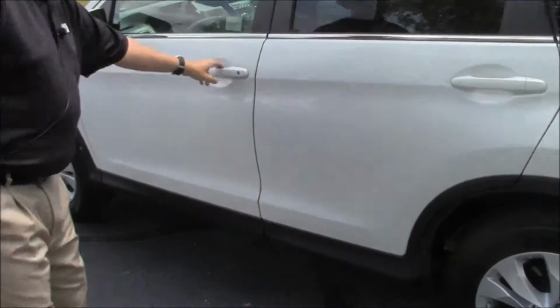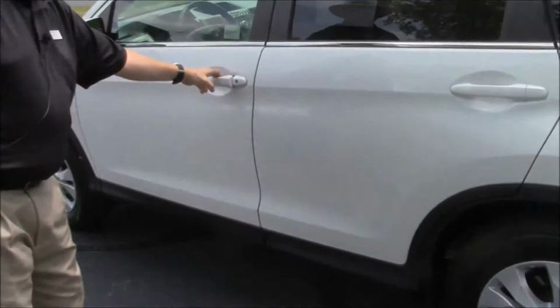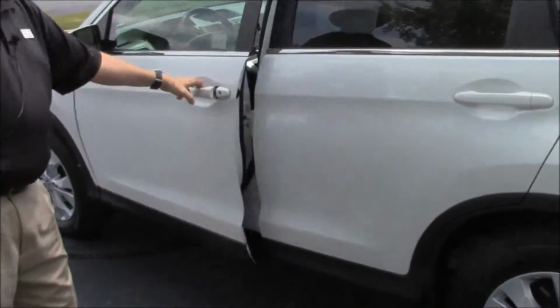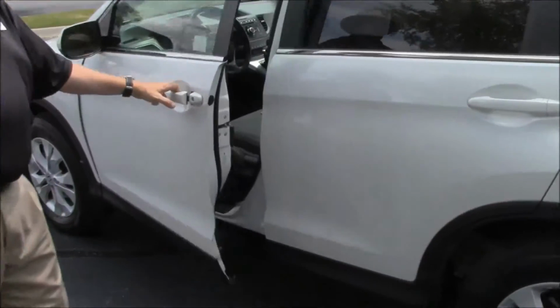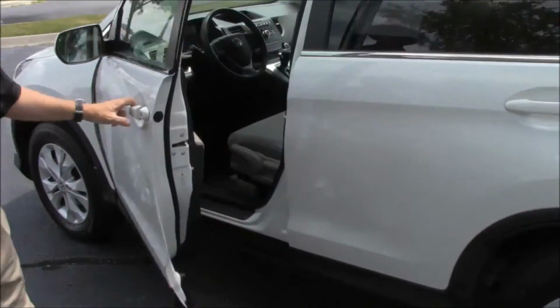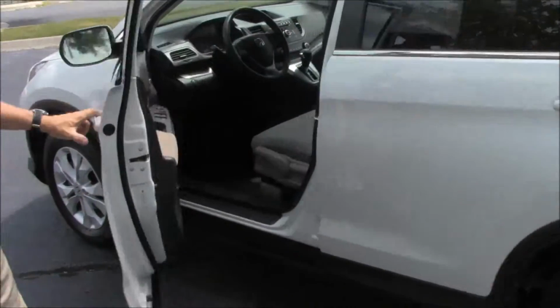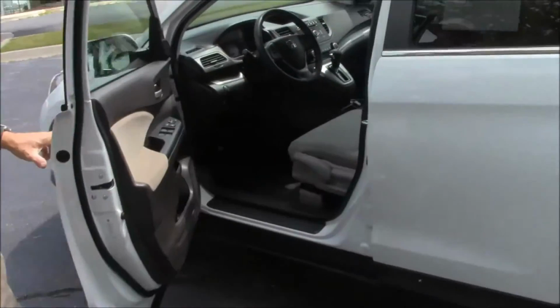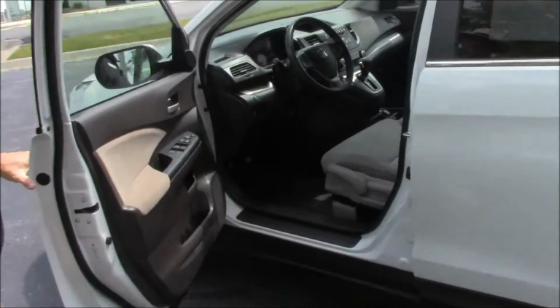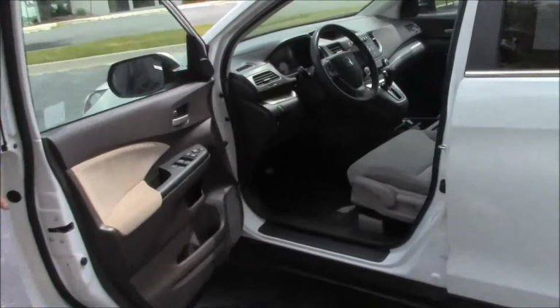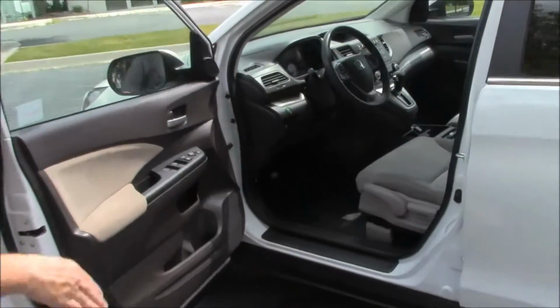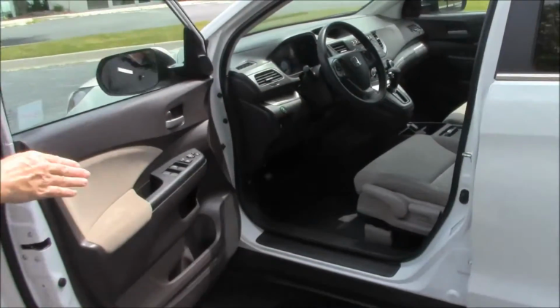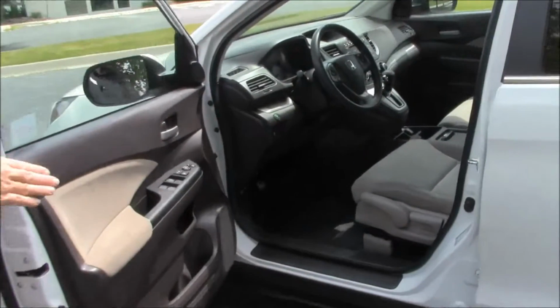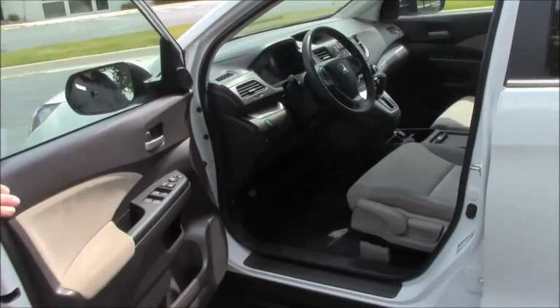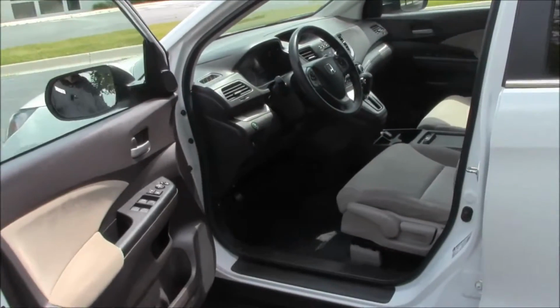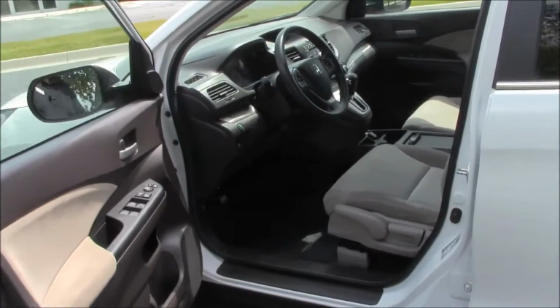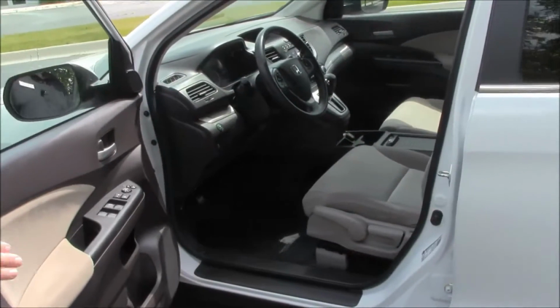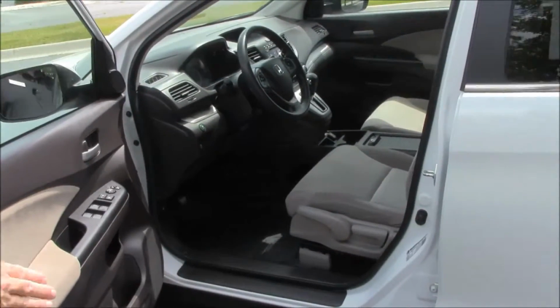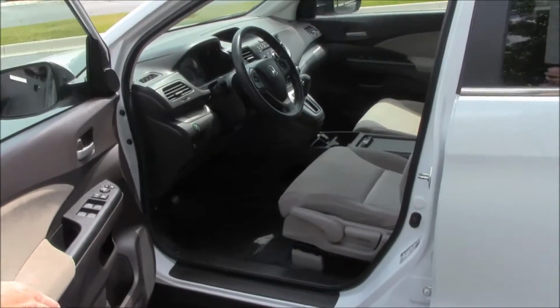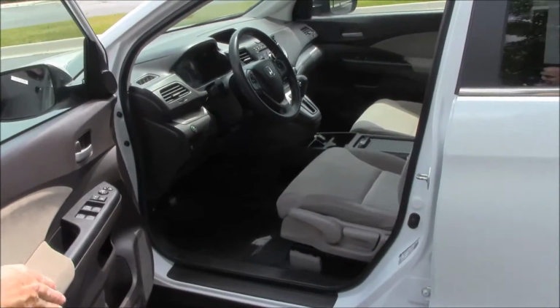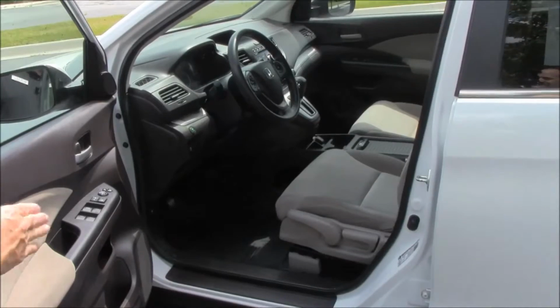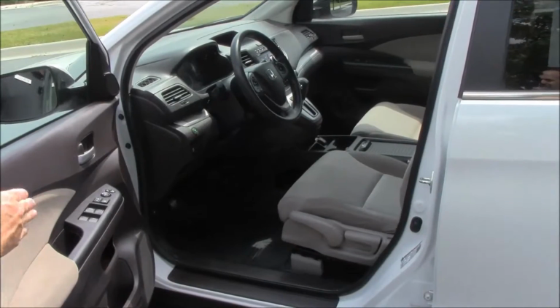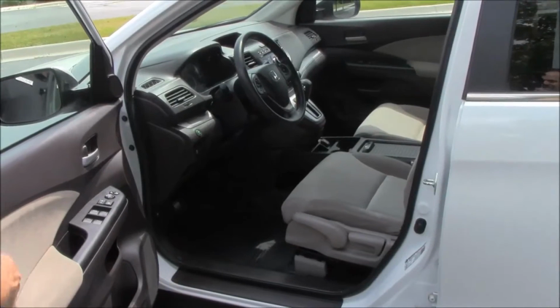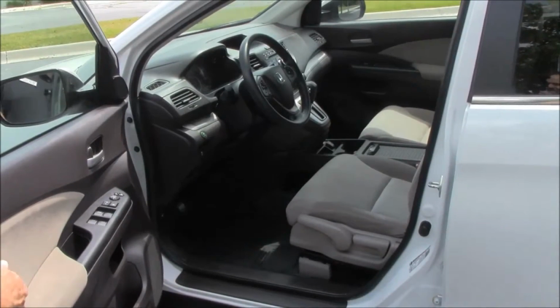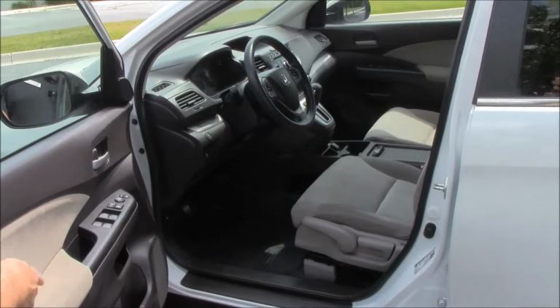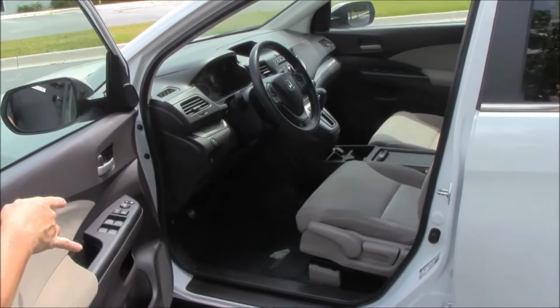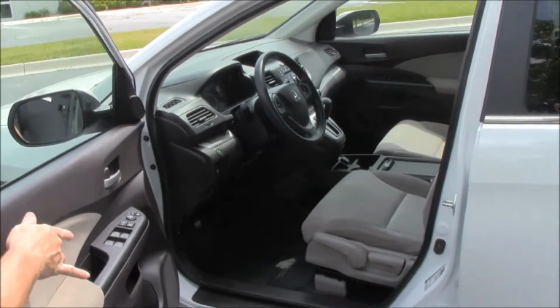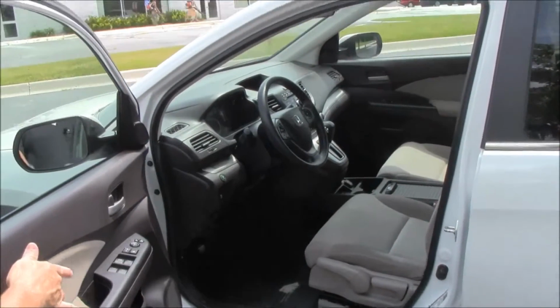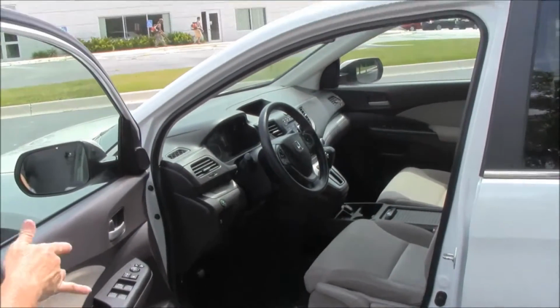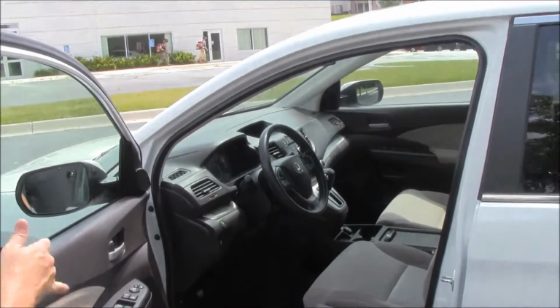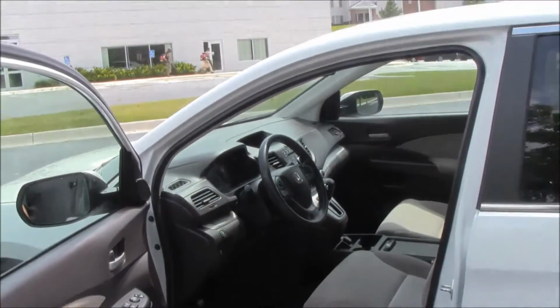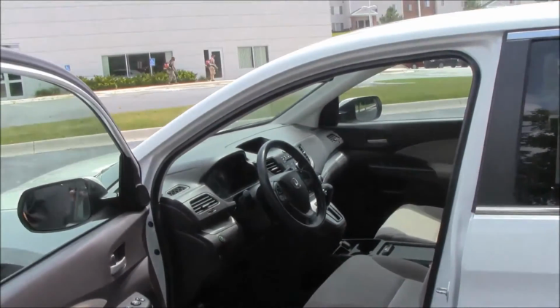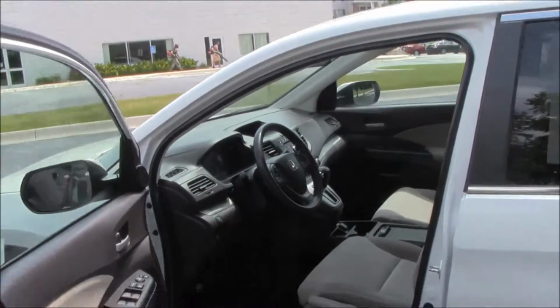You have your standard adjustments including height adjustment on the driver's seat, power windows, power locks, and power mirrors.